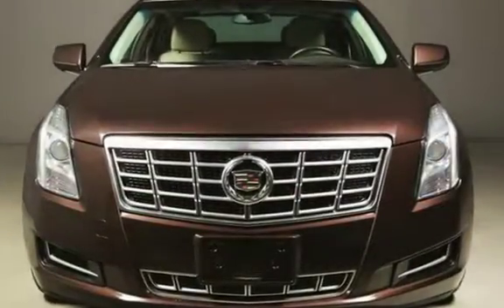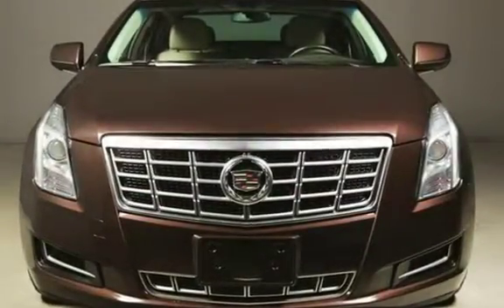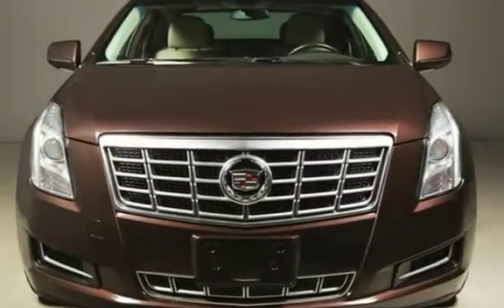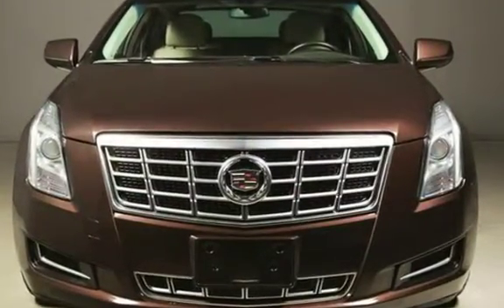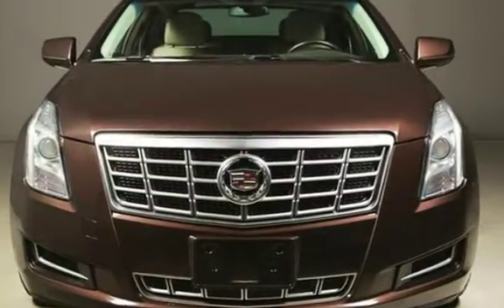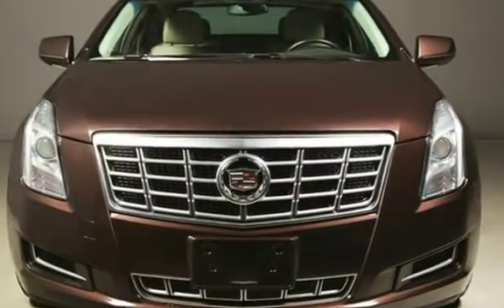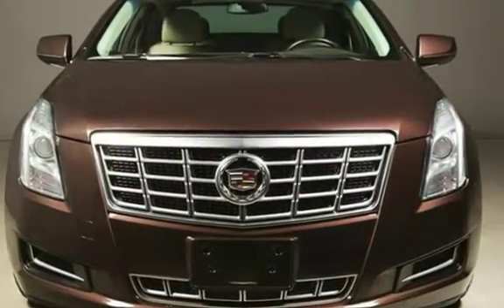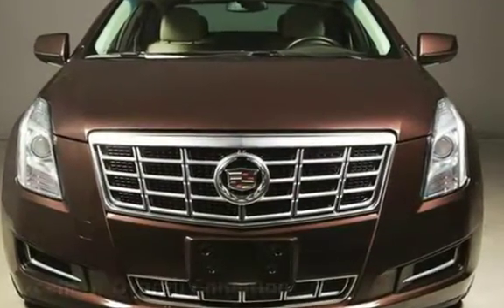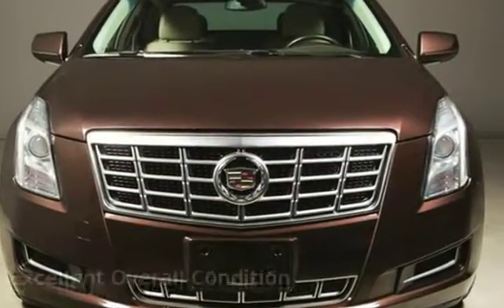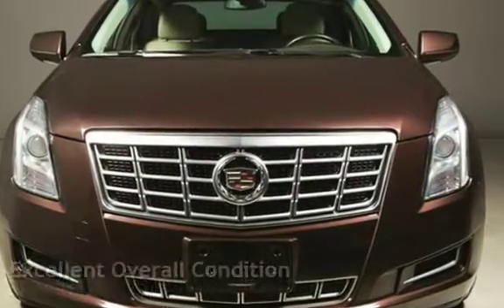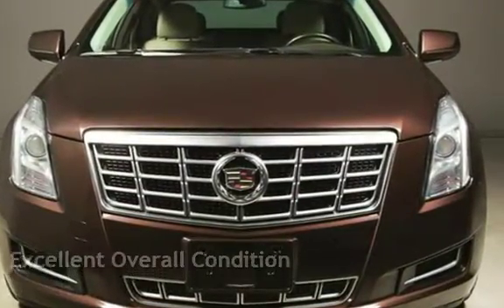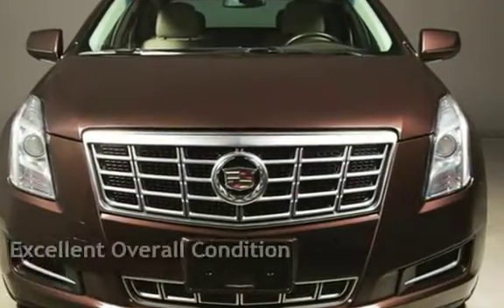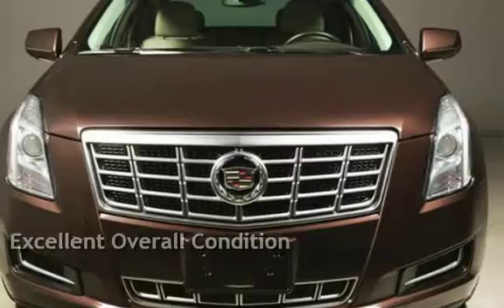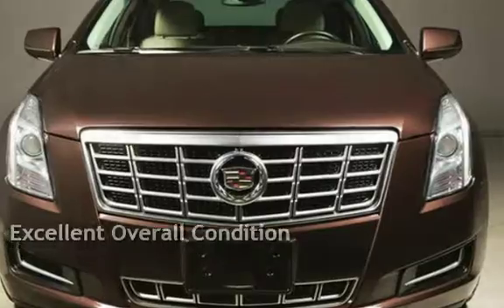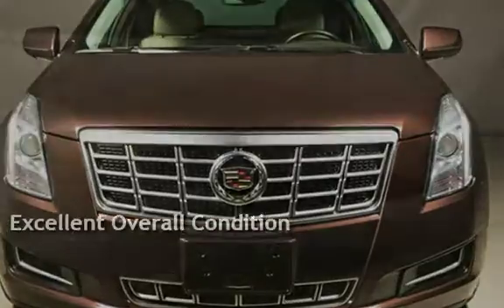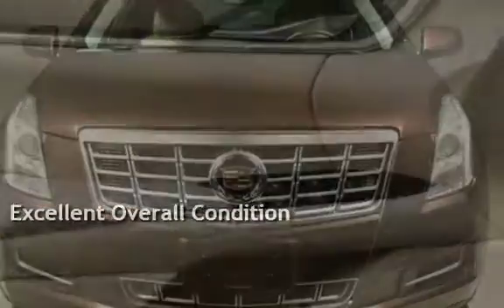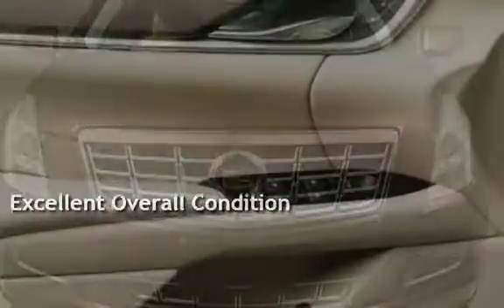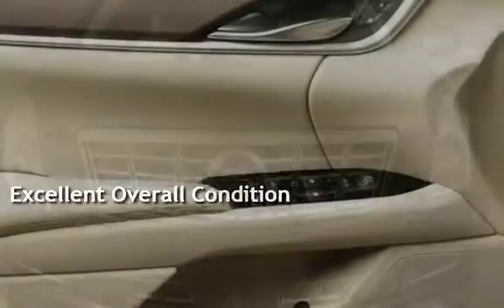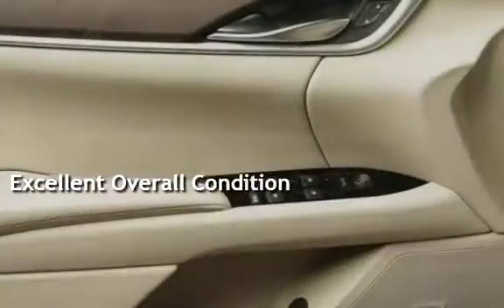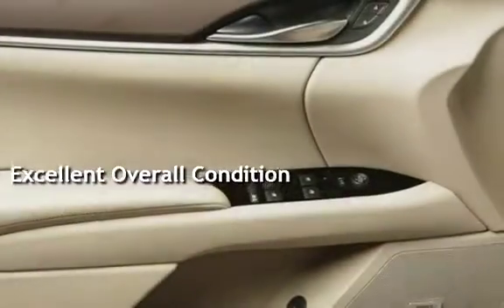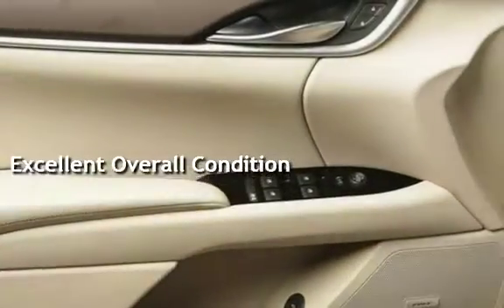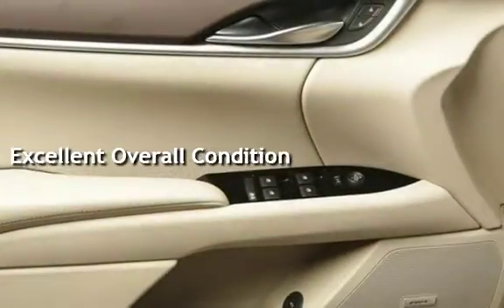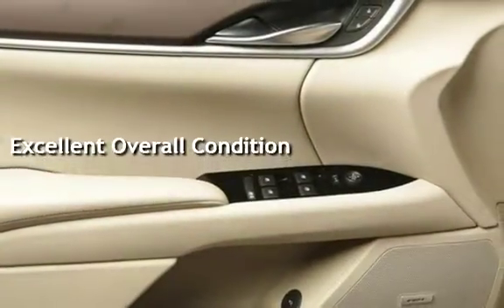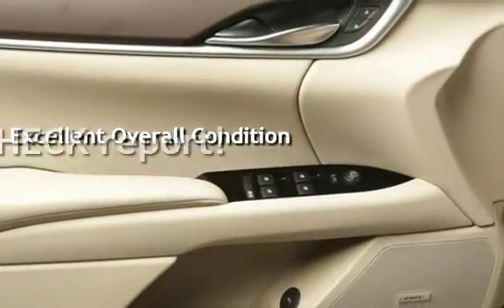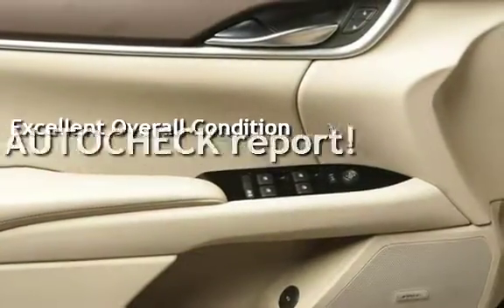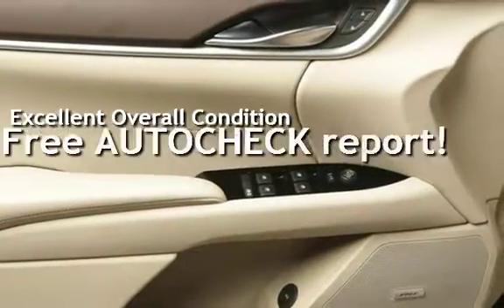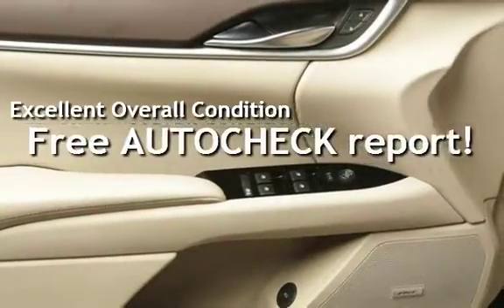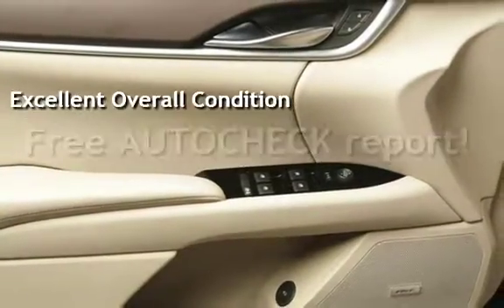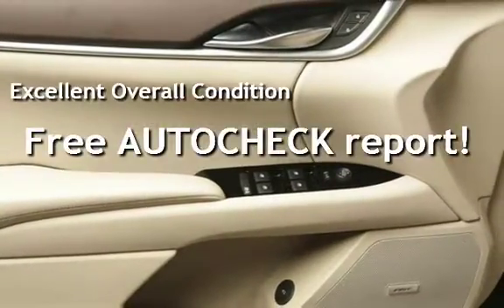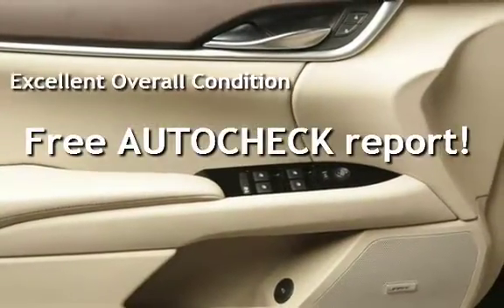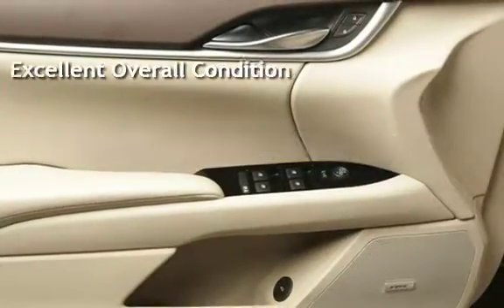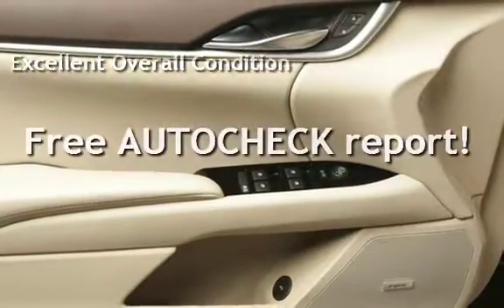This vehicle is in excellent overall condition. Ask to see the free AutoCheck Vehicle History Report.